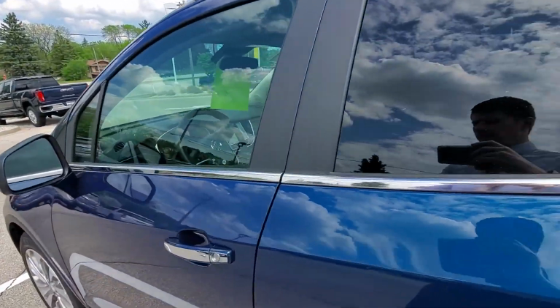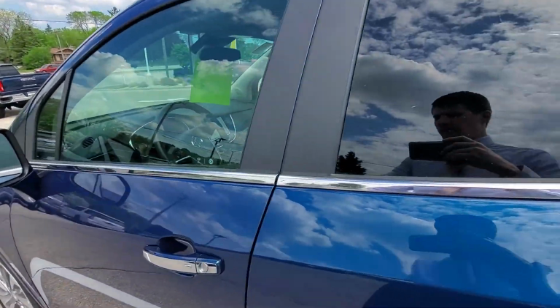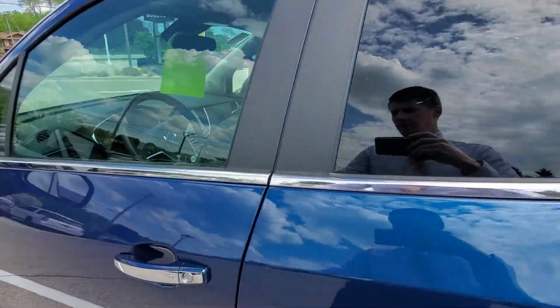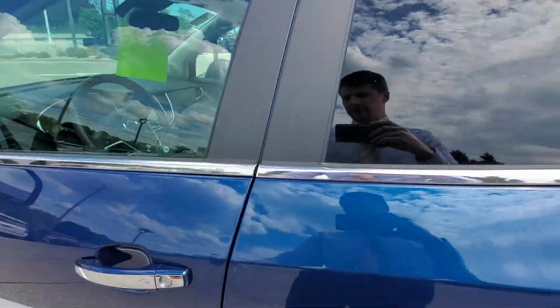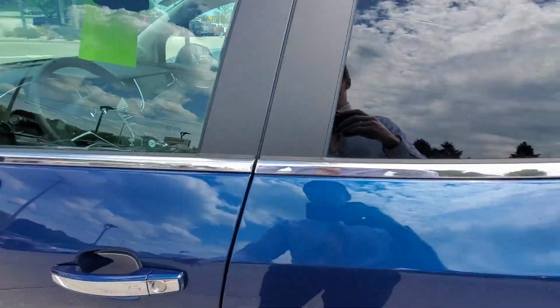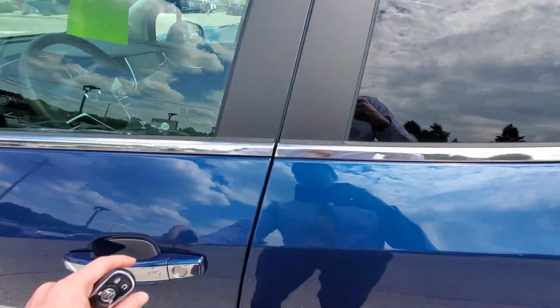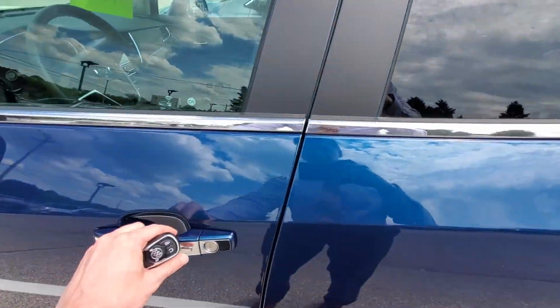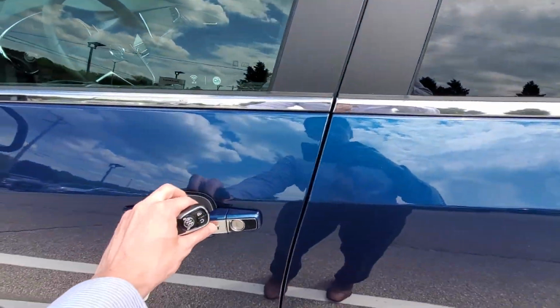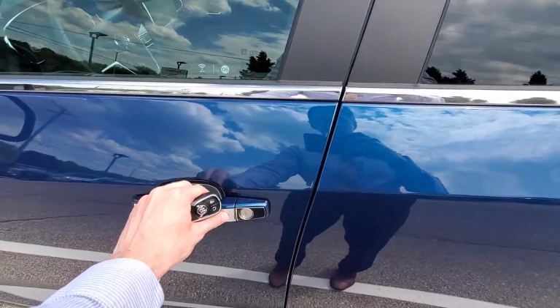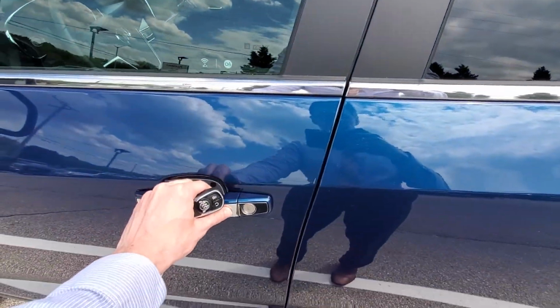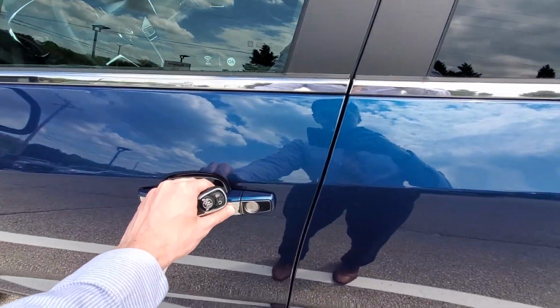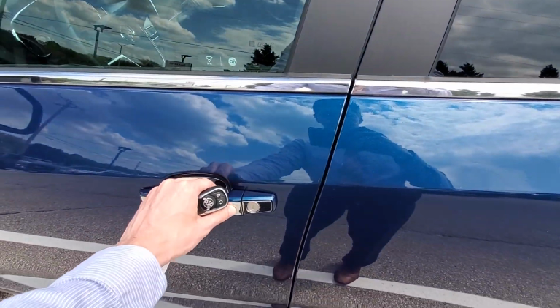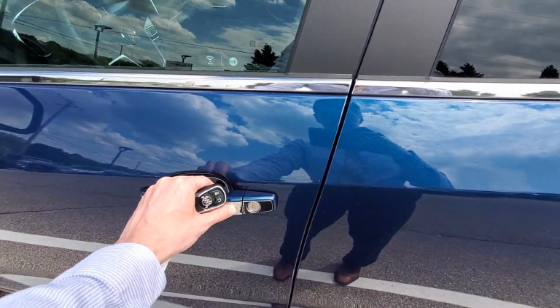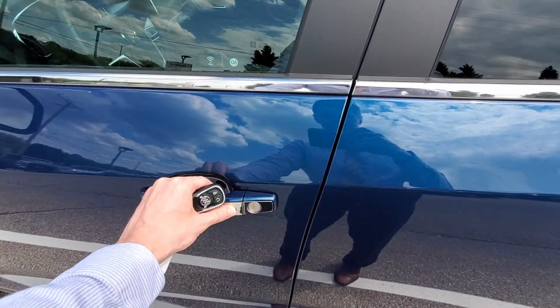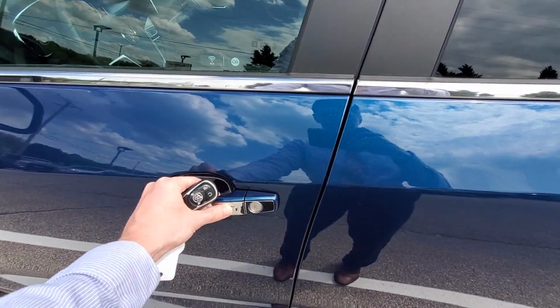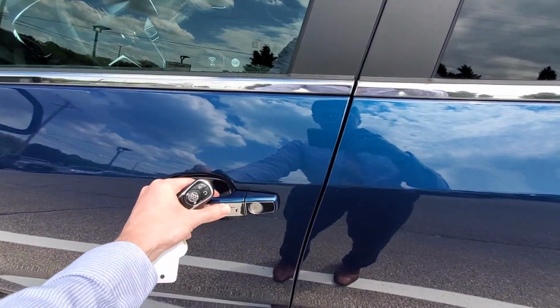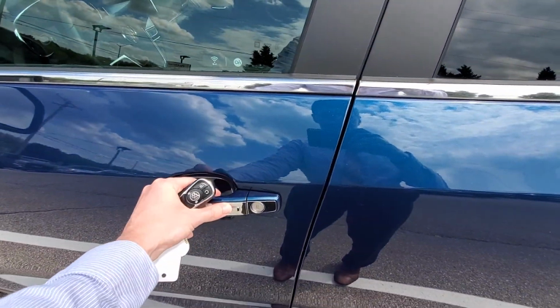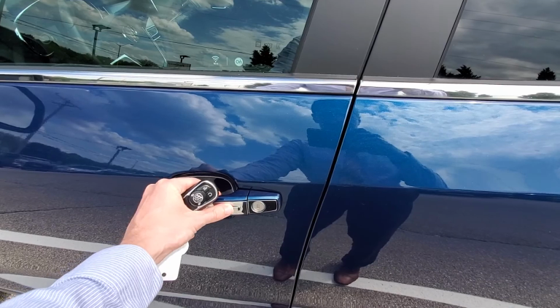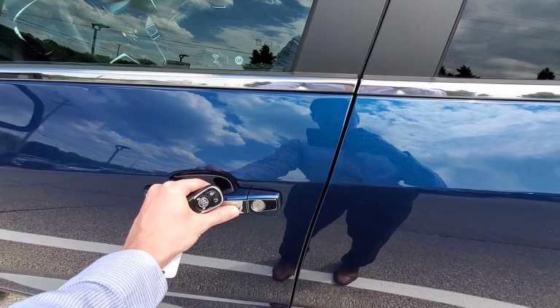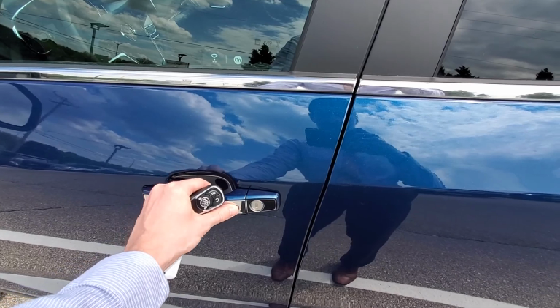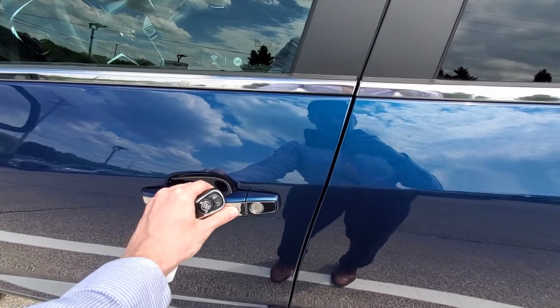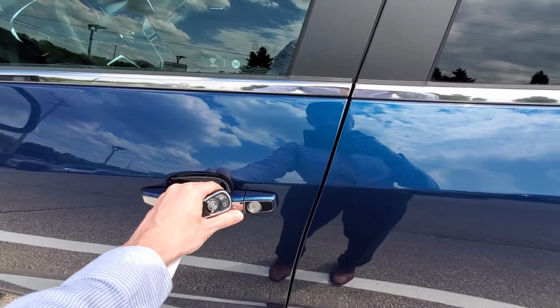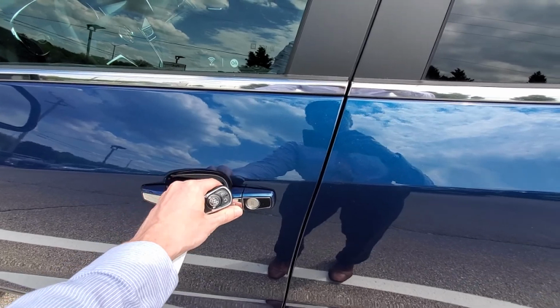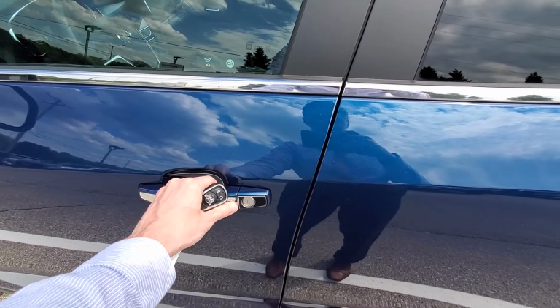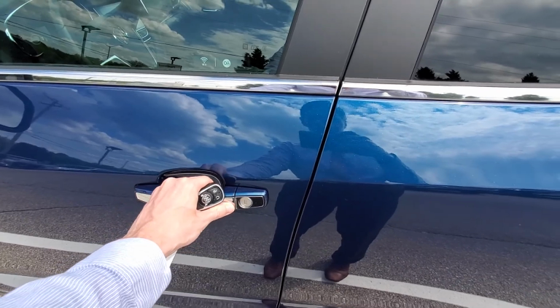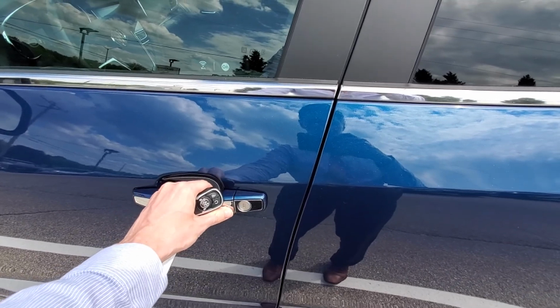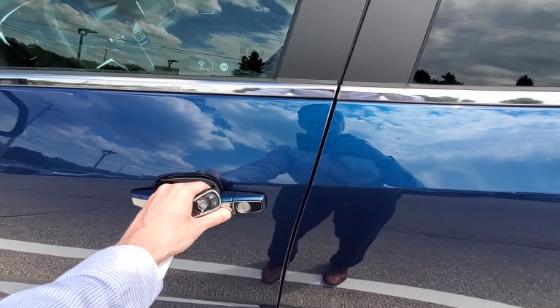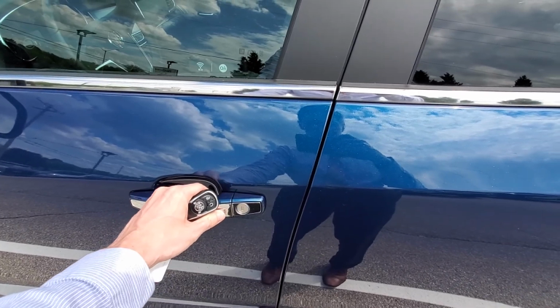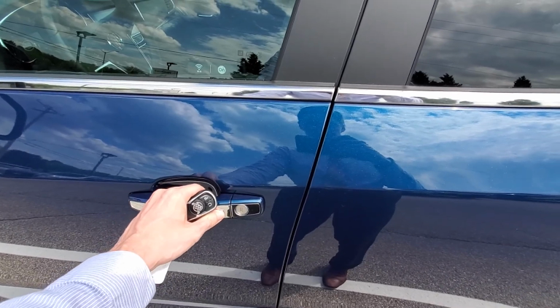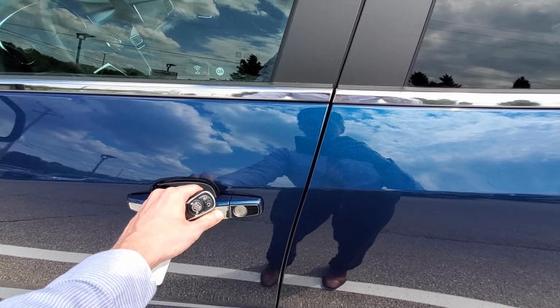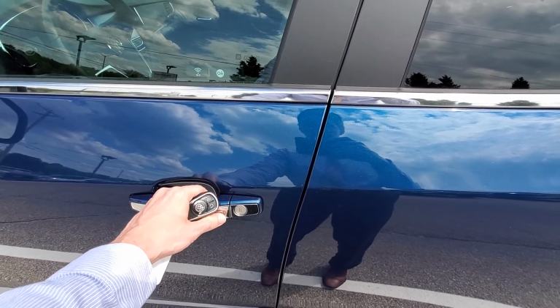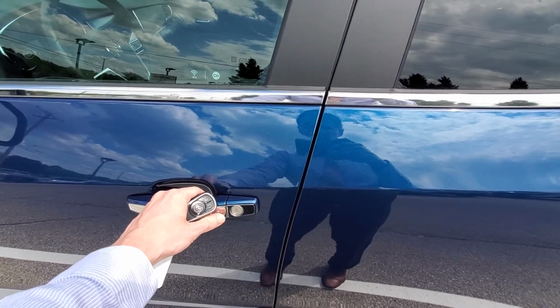You also have remote keyless entry, so you just press this button to unlock or lock the door.